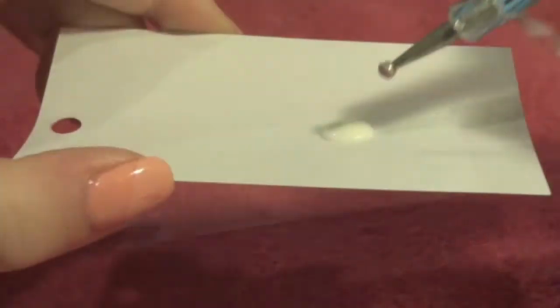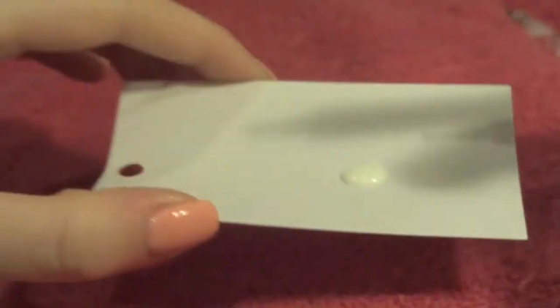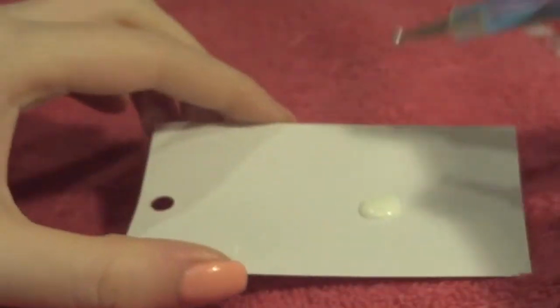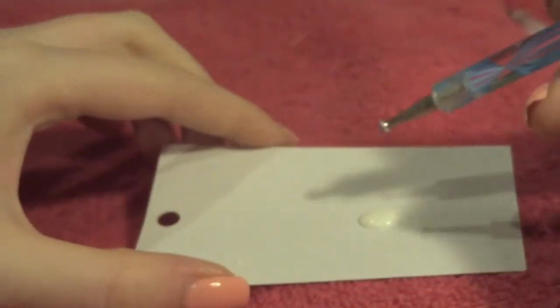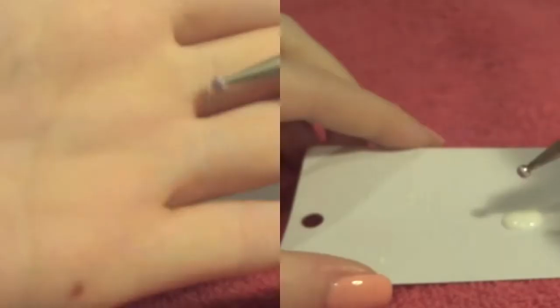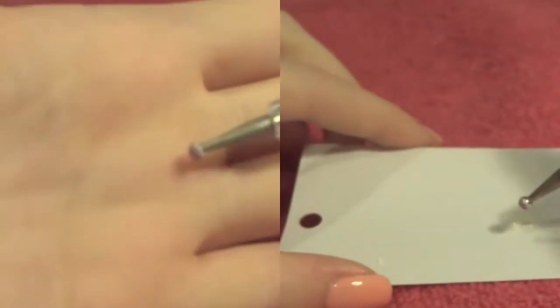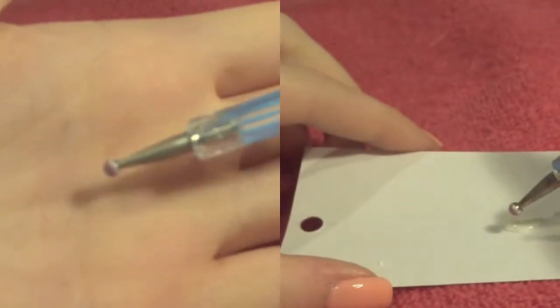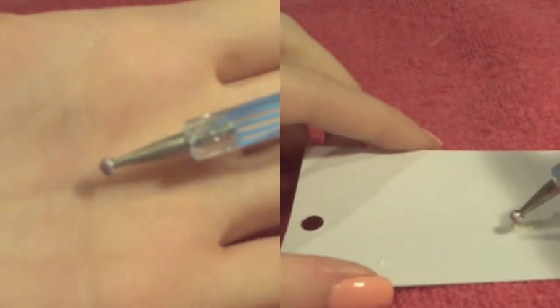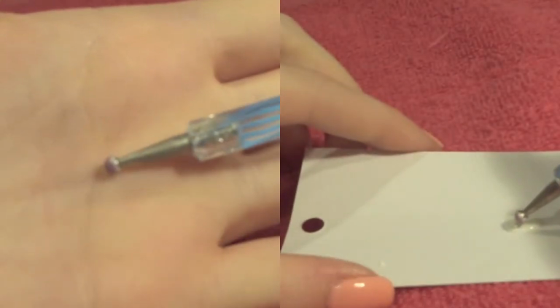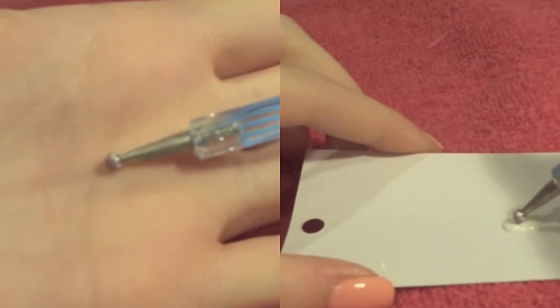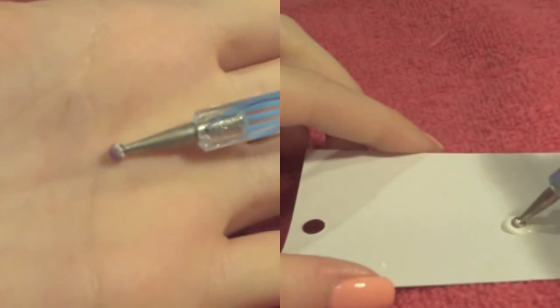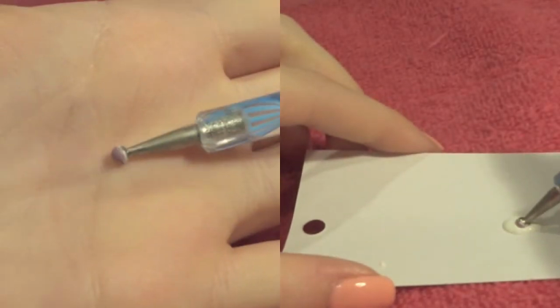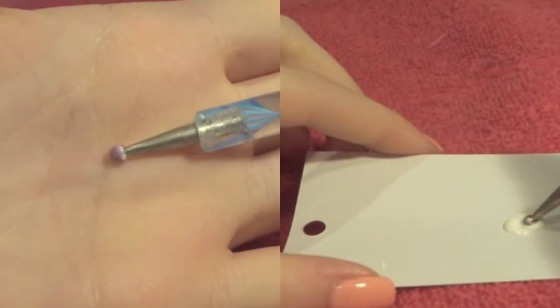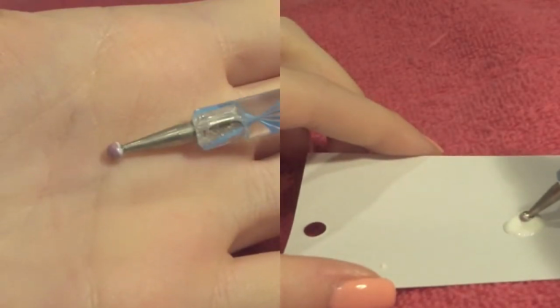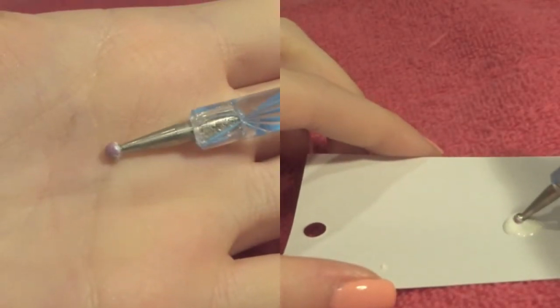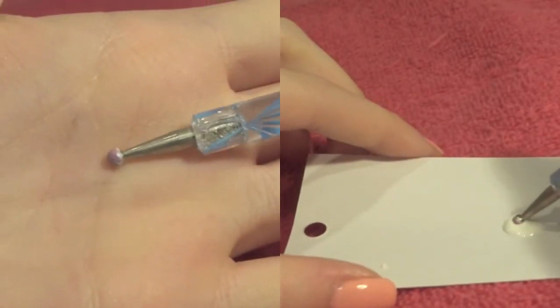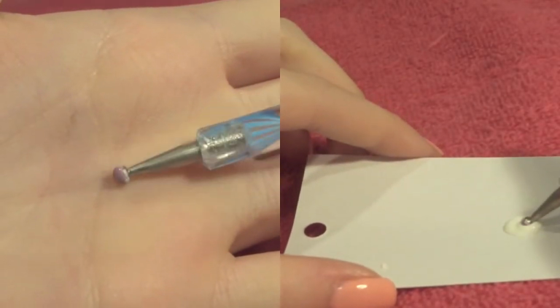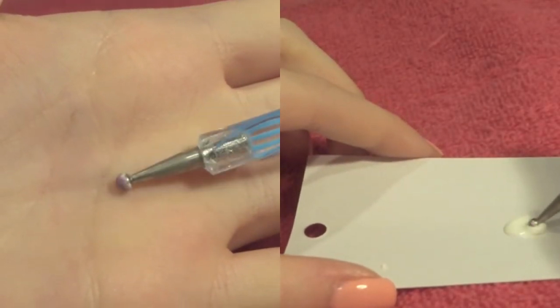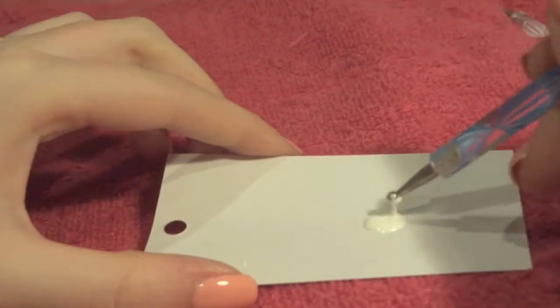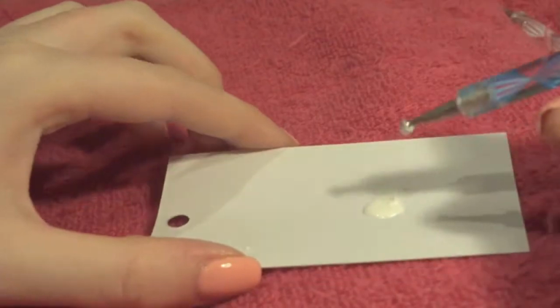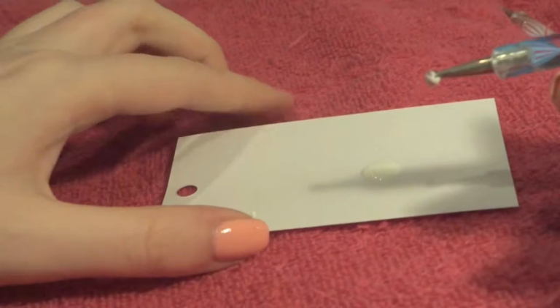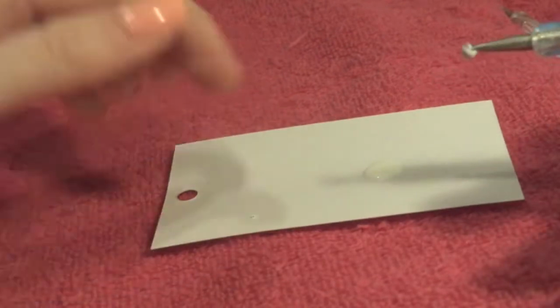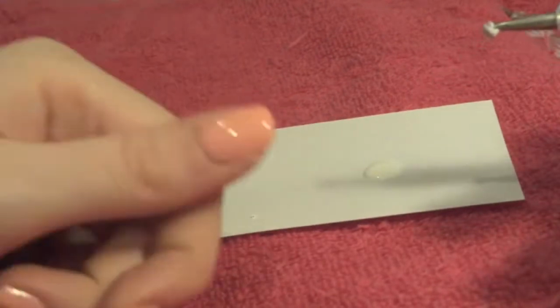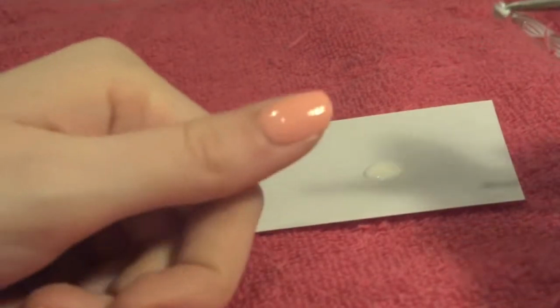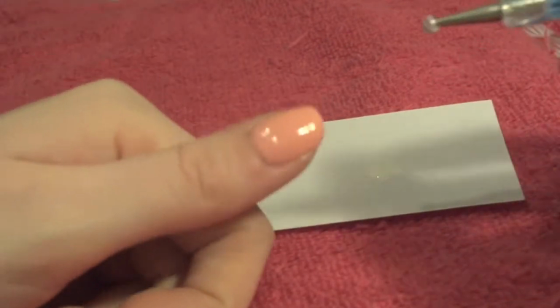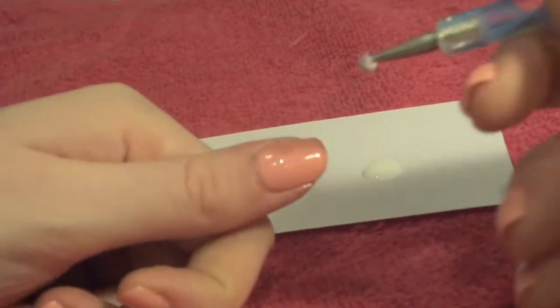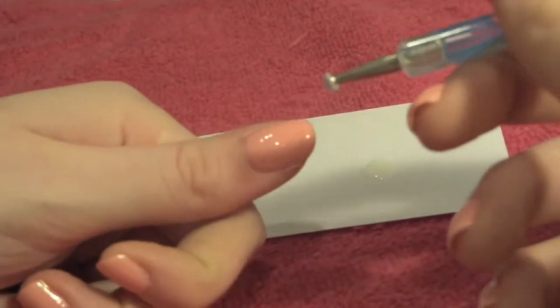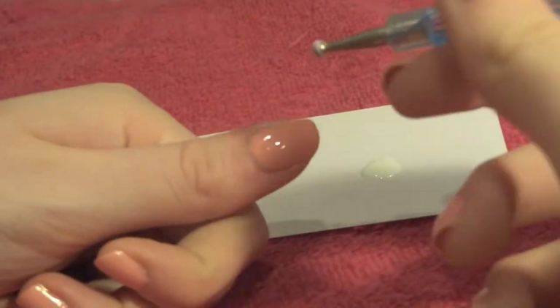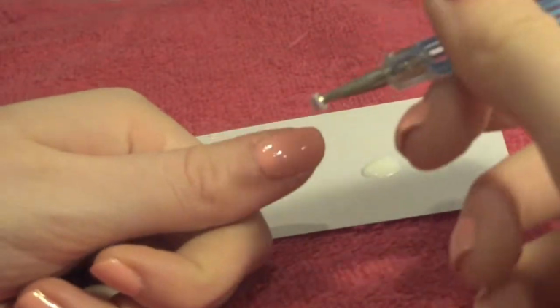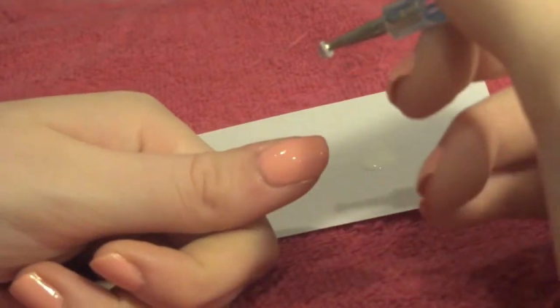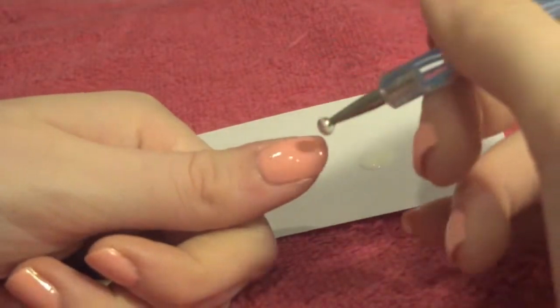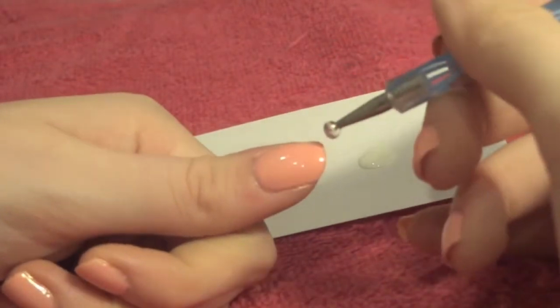Then using some kind of dotting tool, dip it in the white paint and then apply it to the top of your nail as if you're doing a french tip.